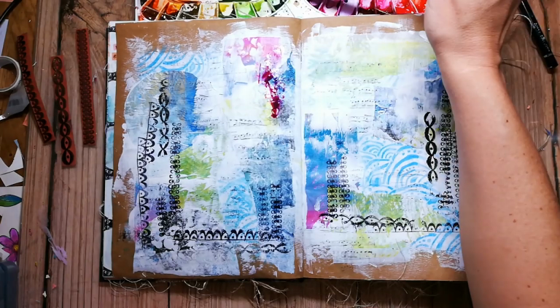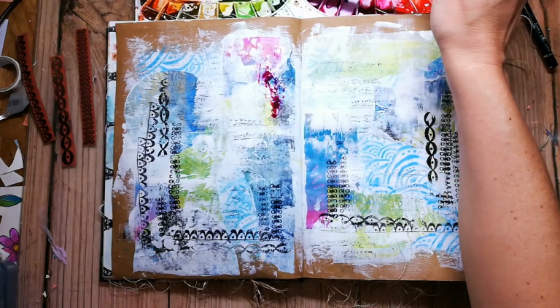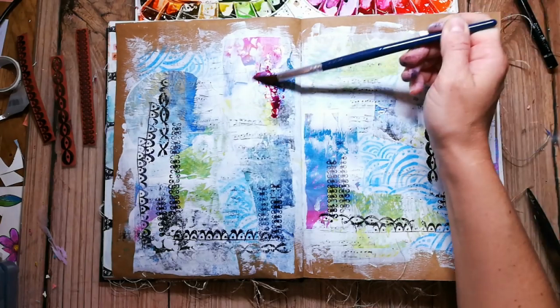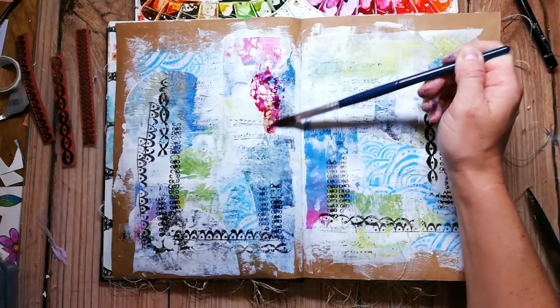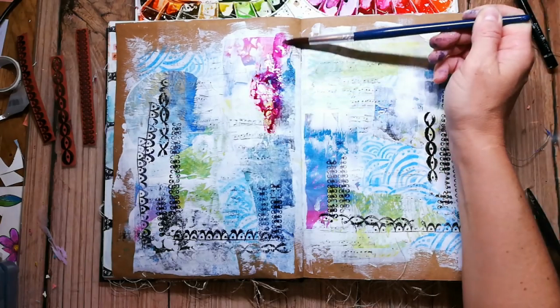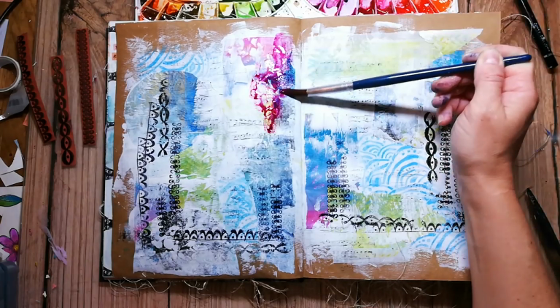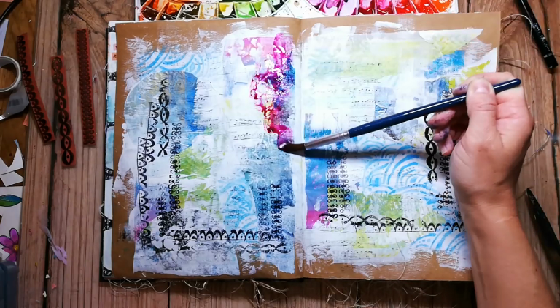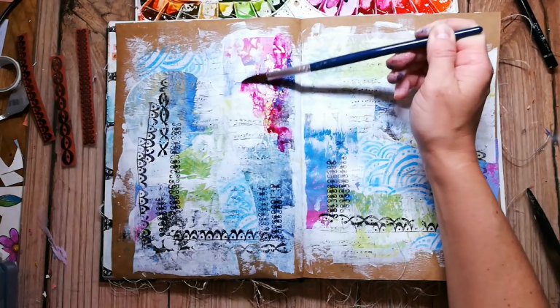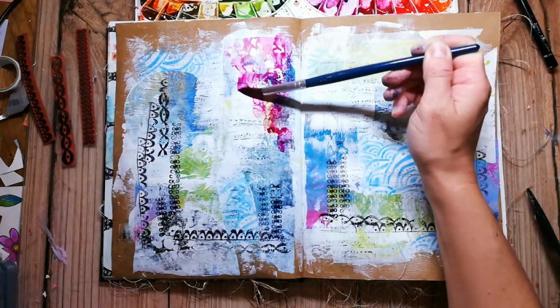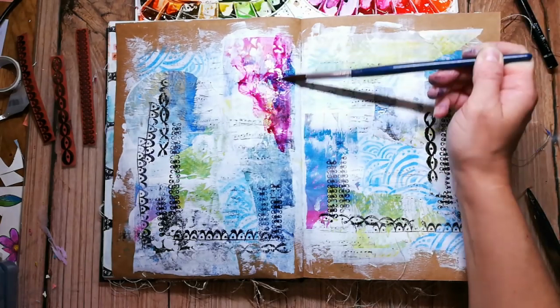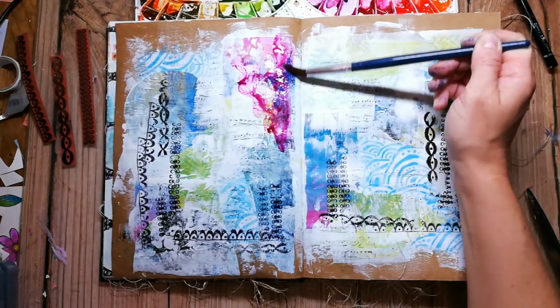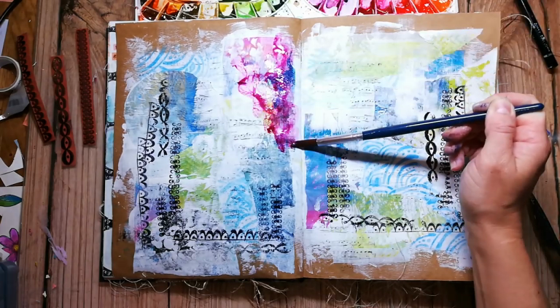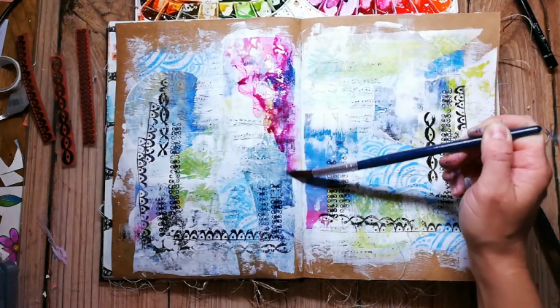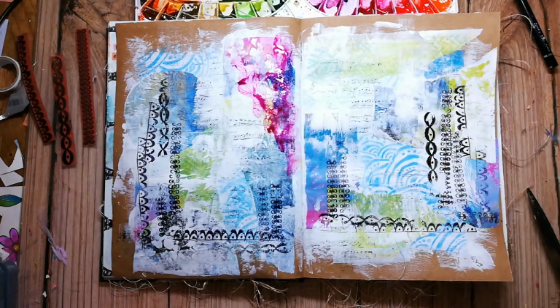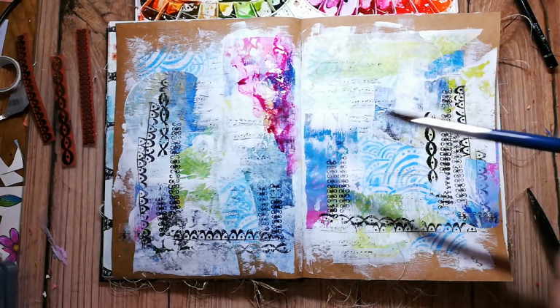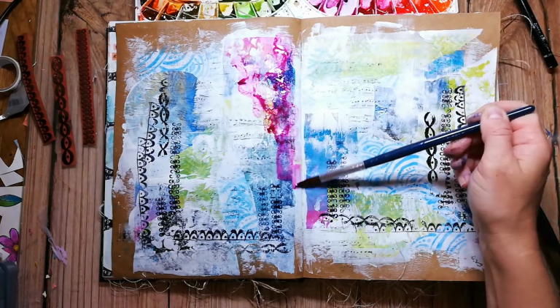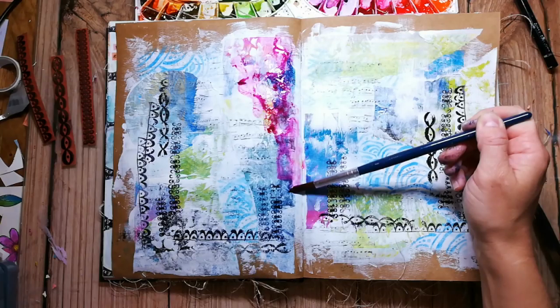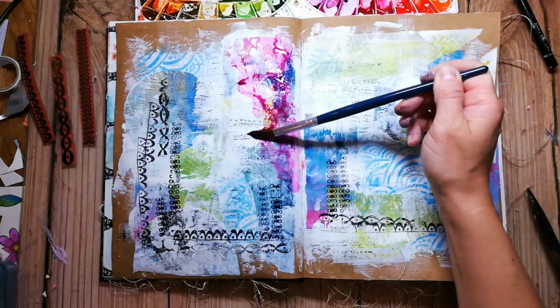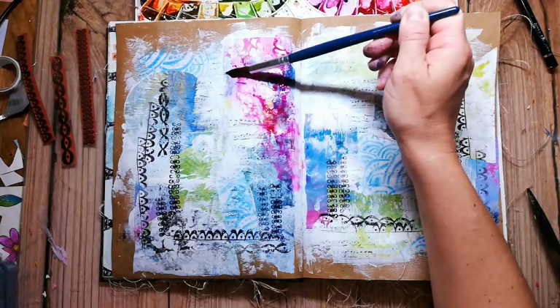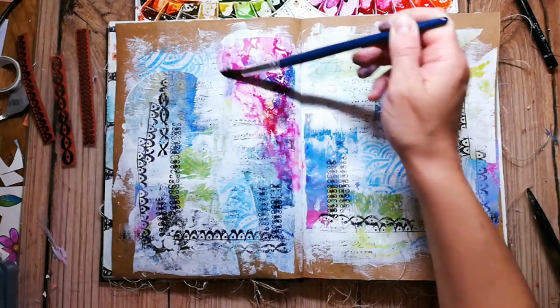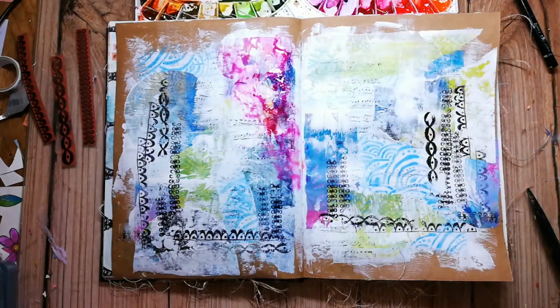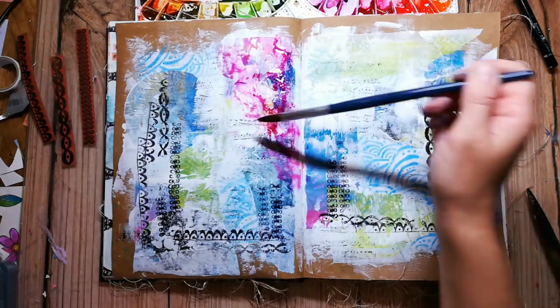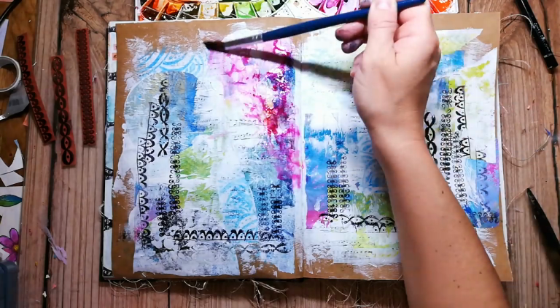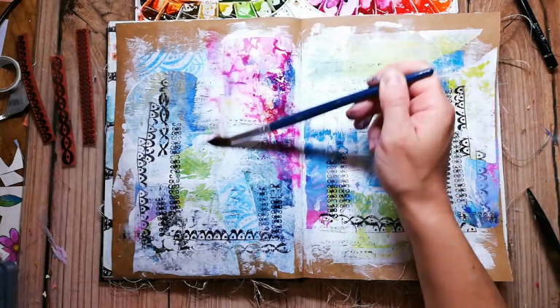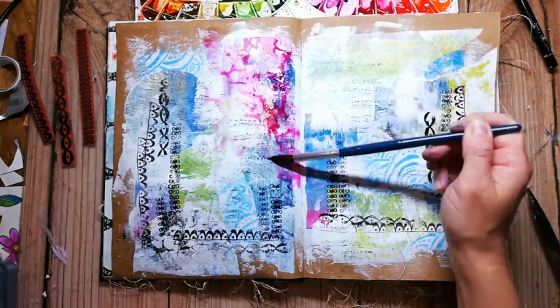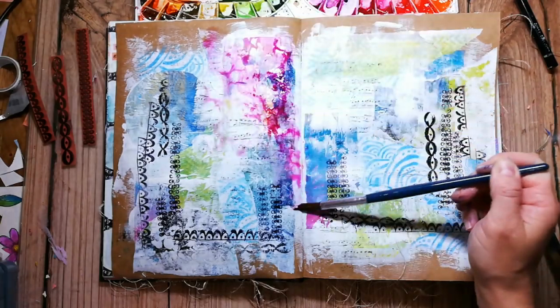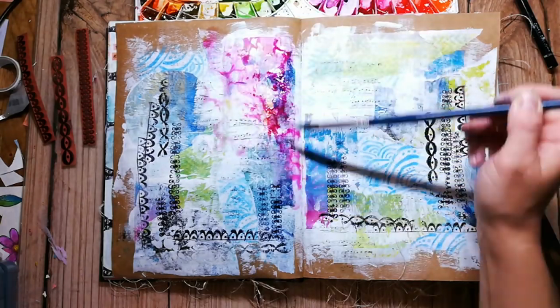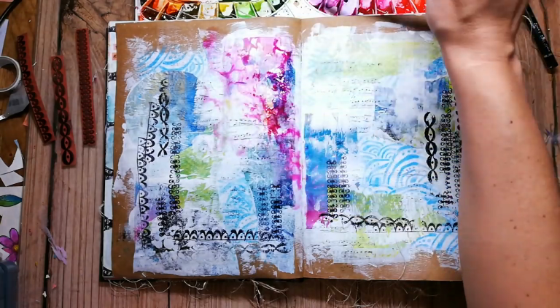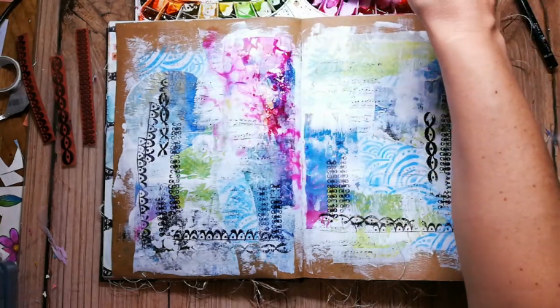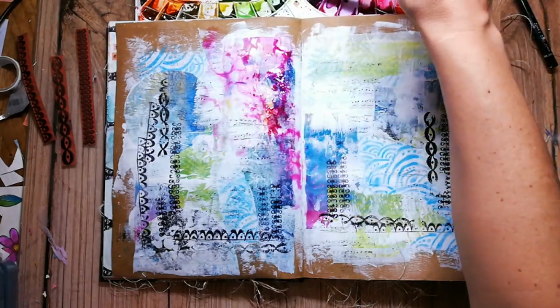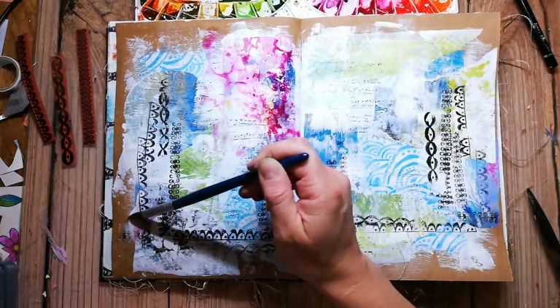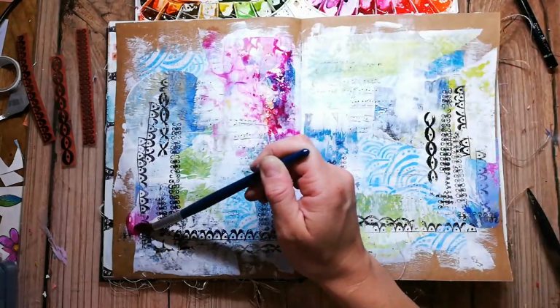Now I am going in with my watercolors. I am using the Mission Gold watercolors this time.